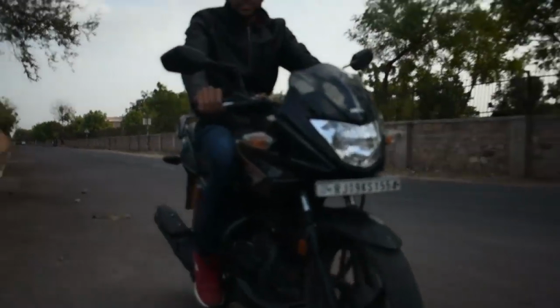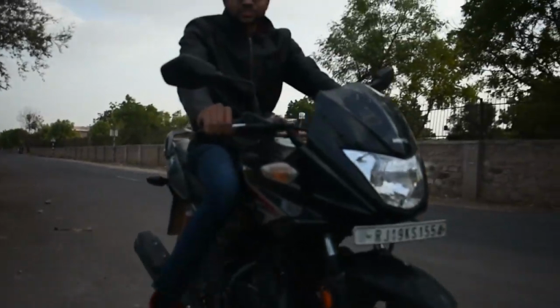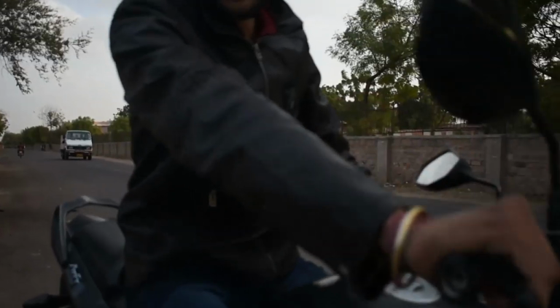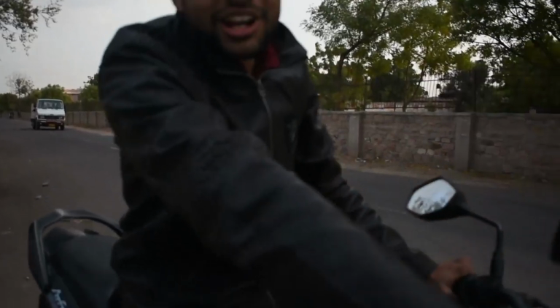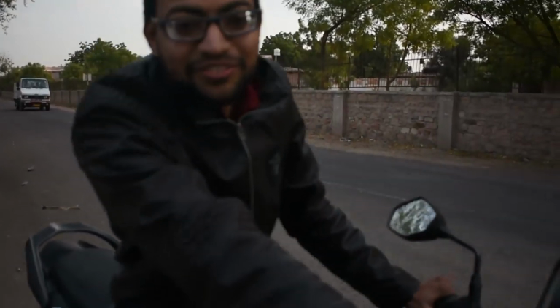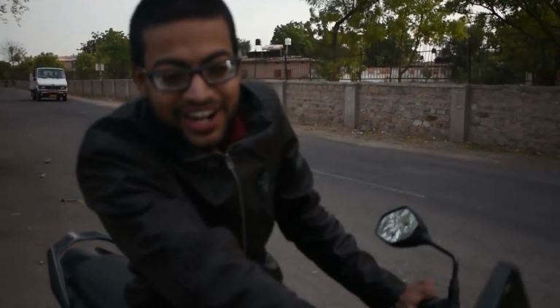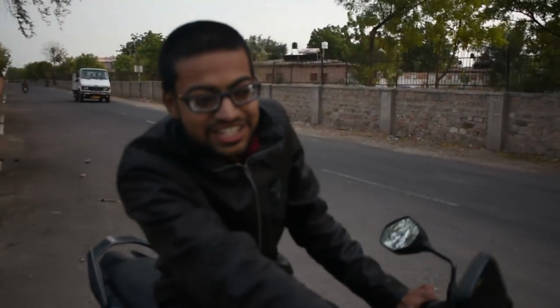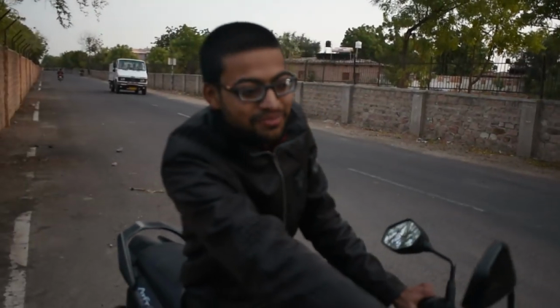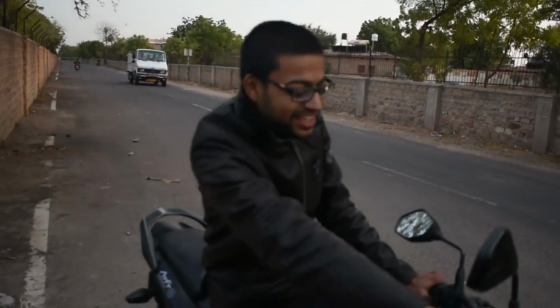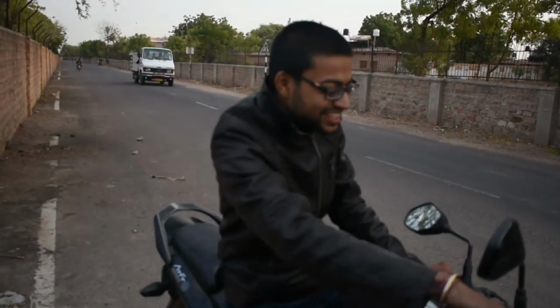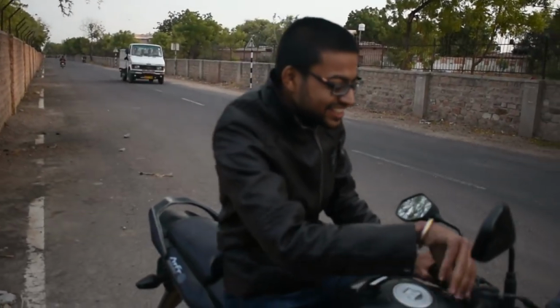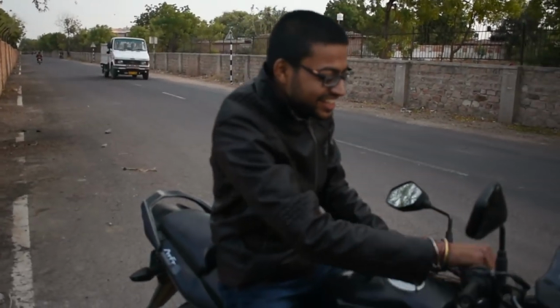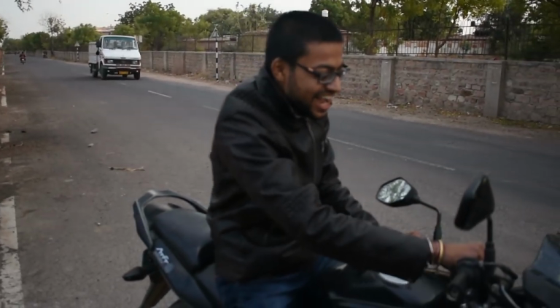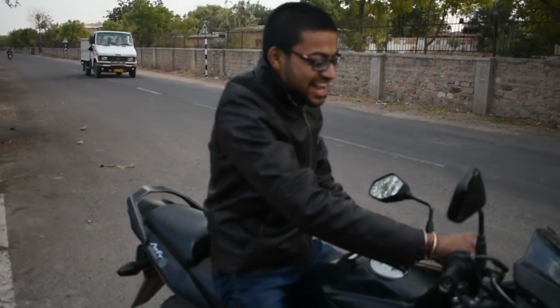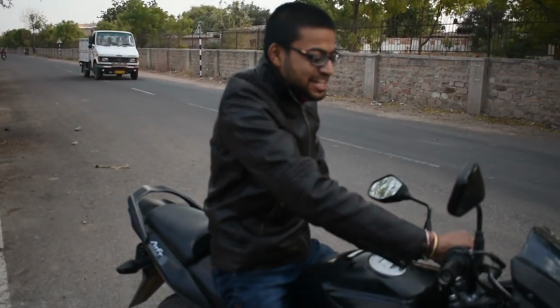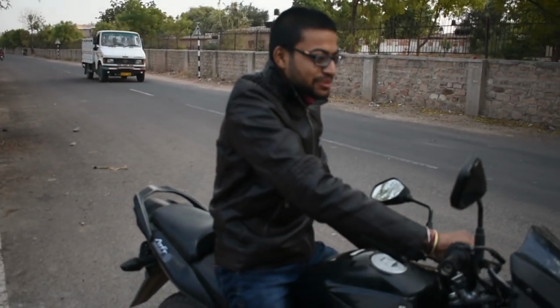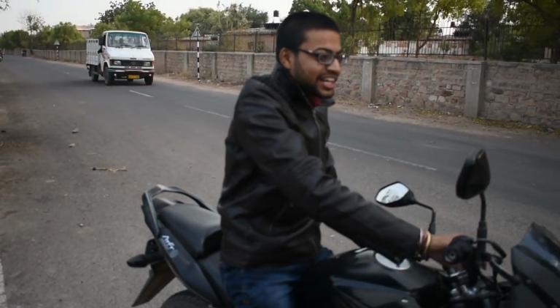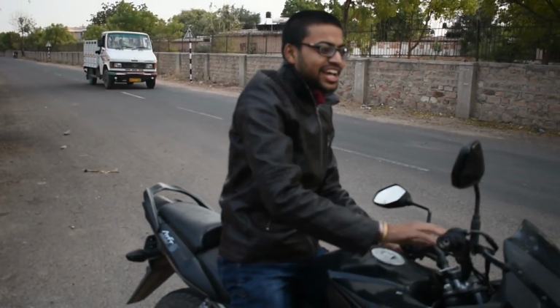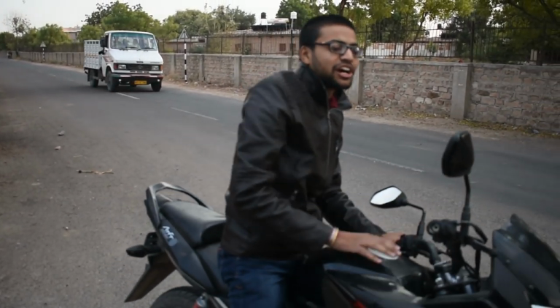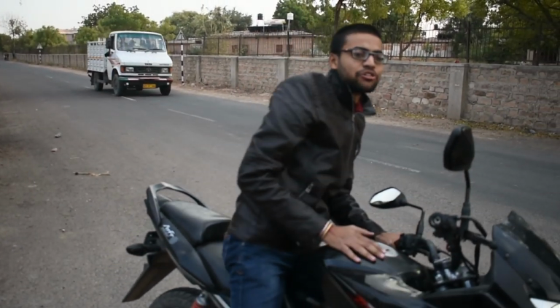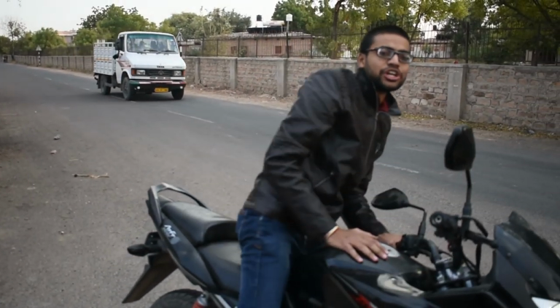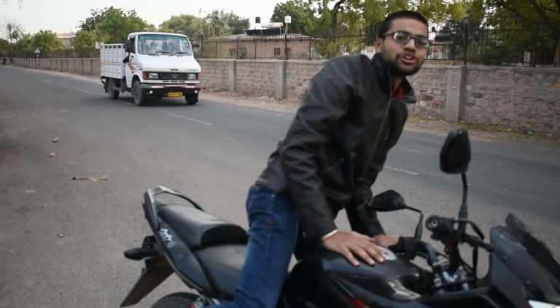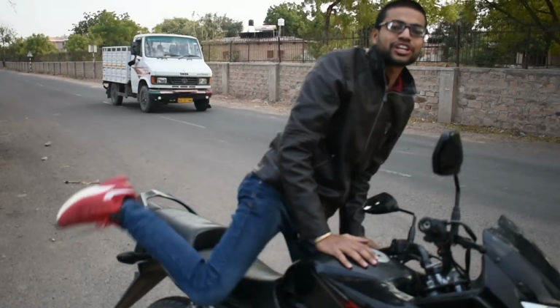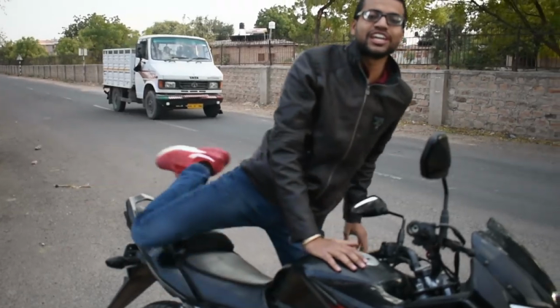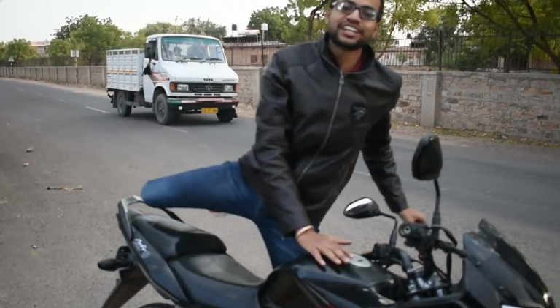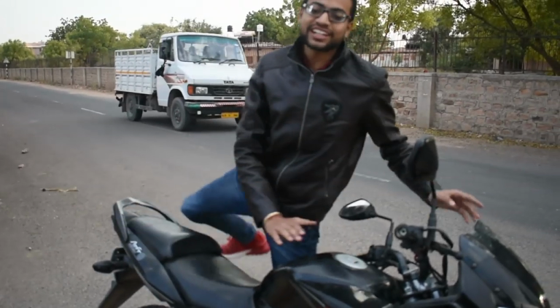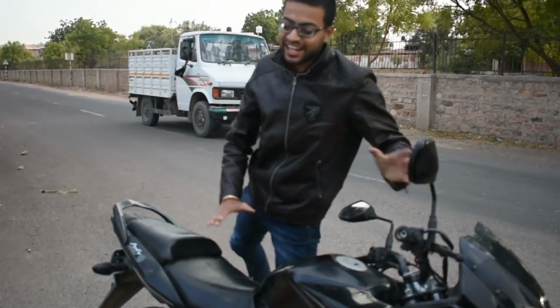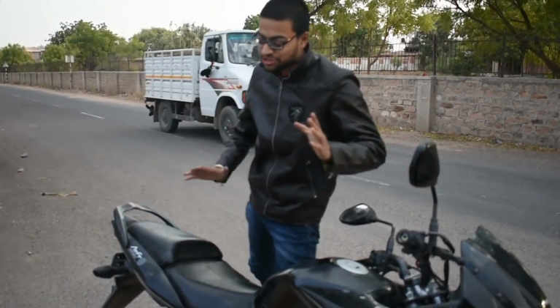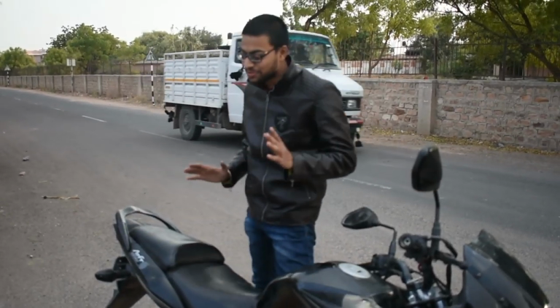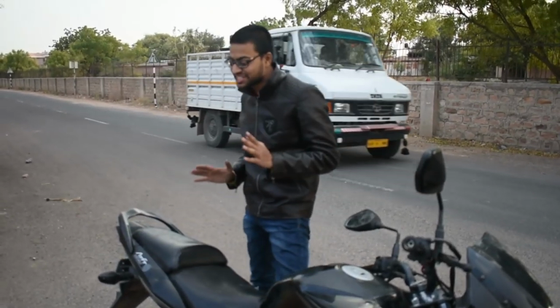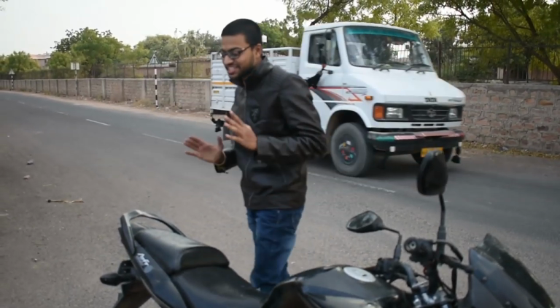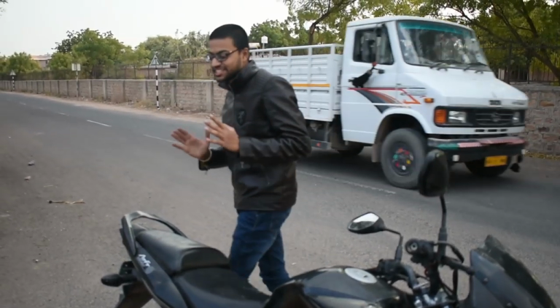Hello and welcome friends. I am Nanandr Taya. Today we are going to review the Hero Ignitor 125cc.